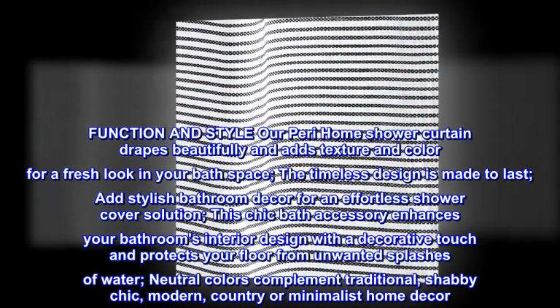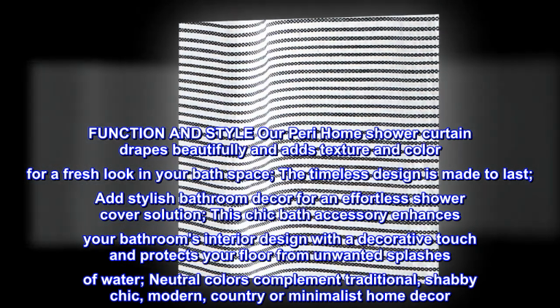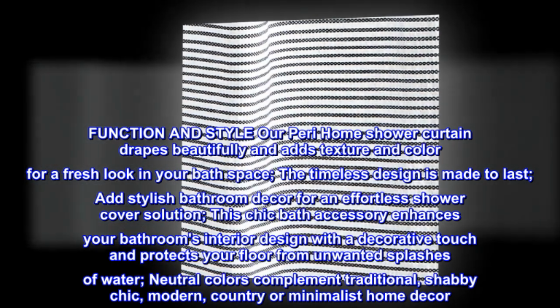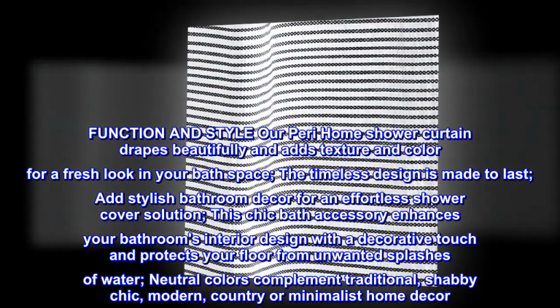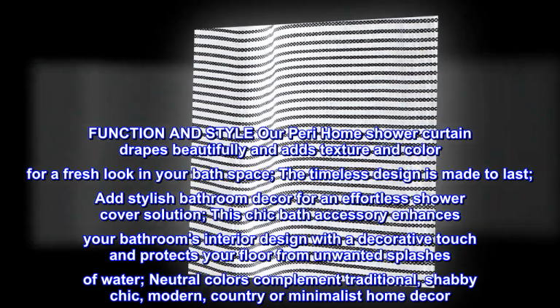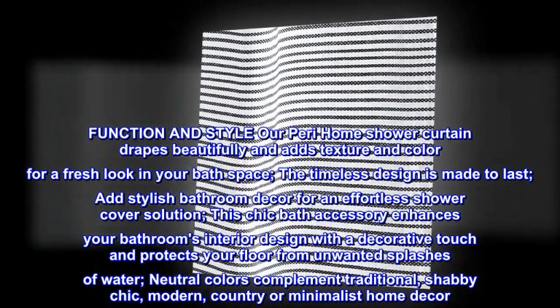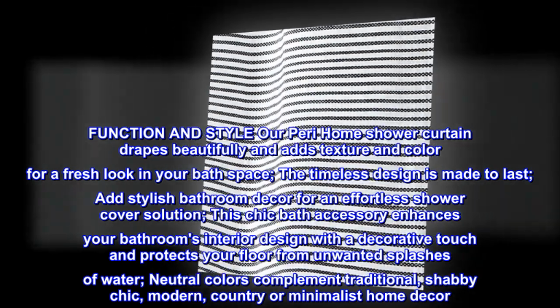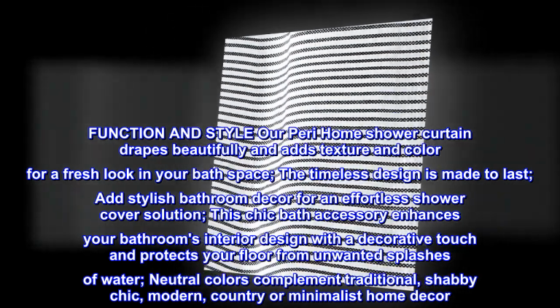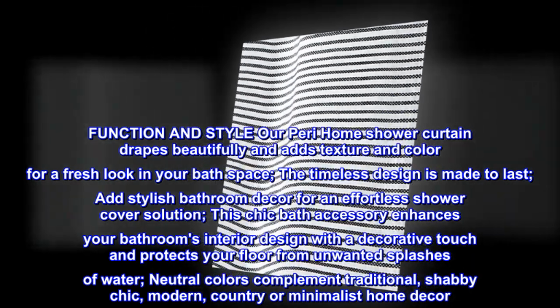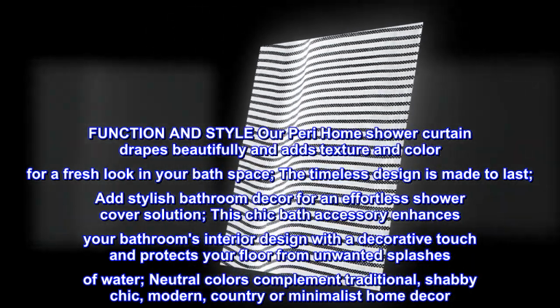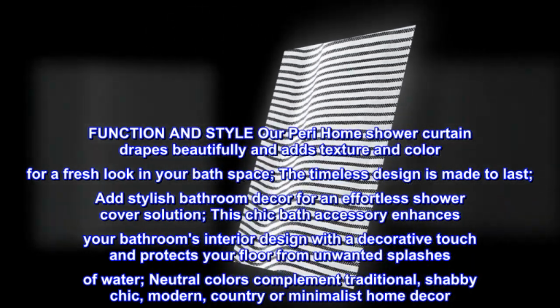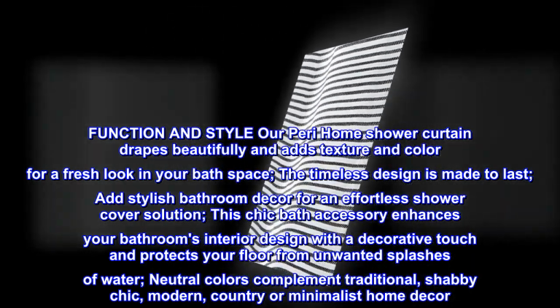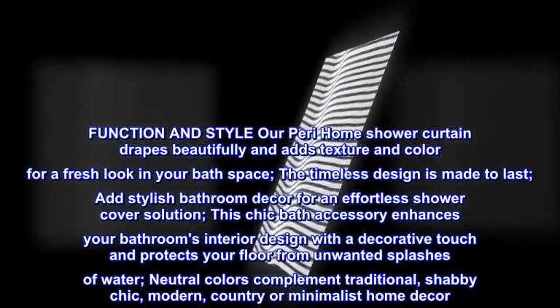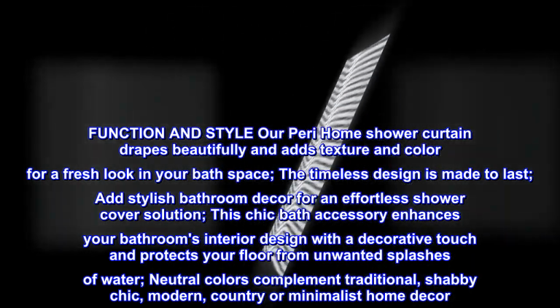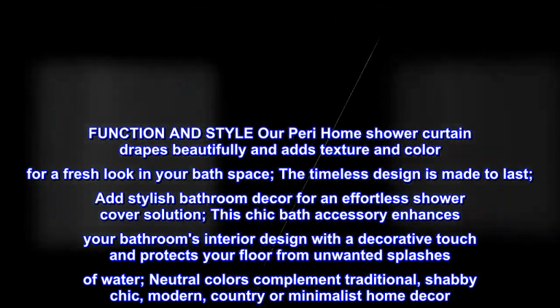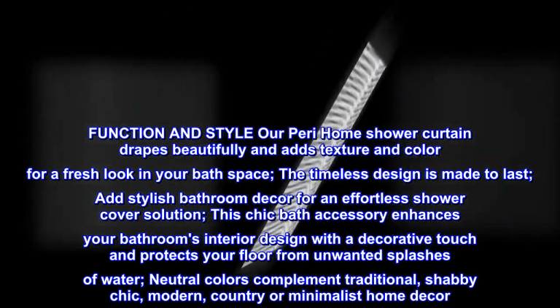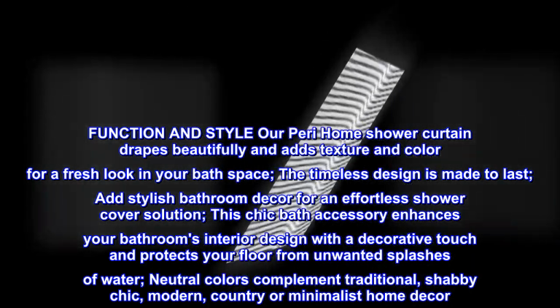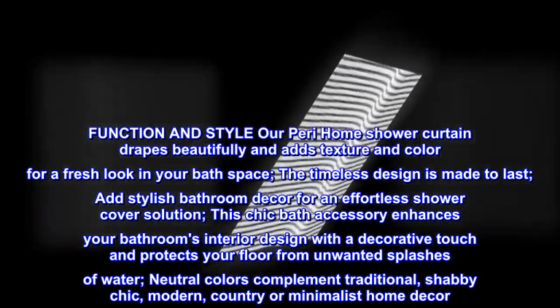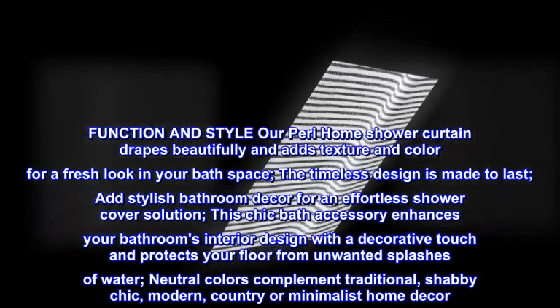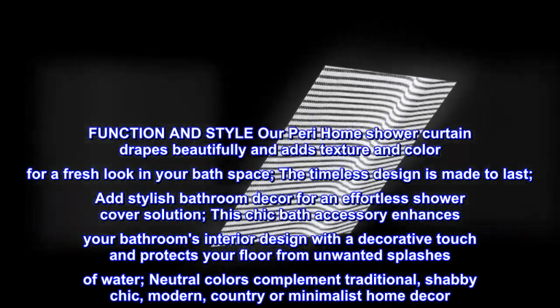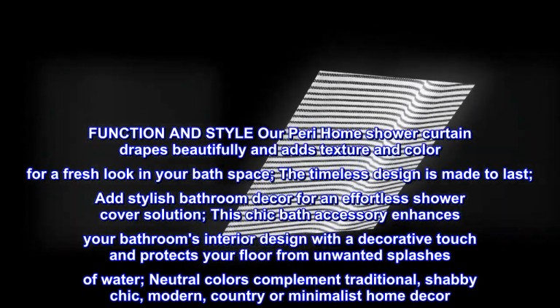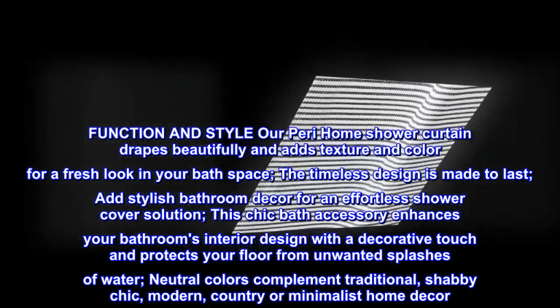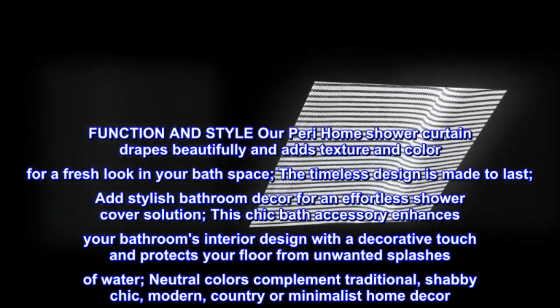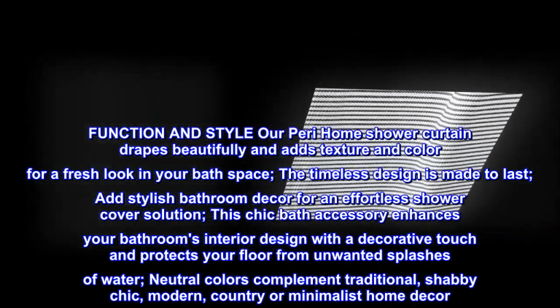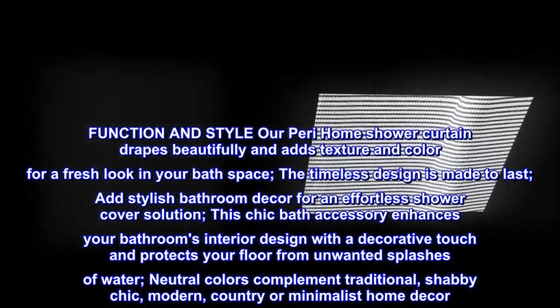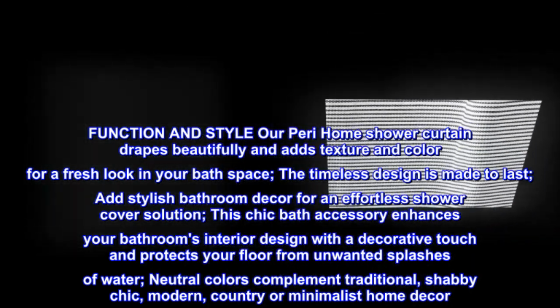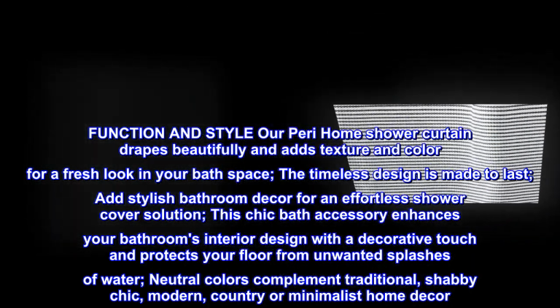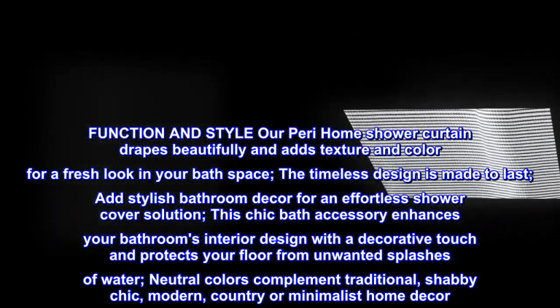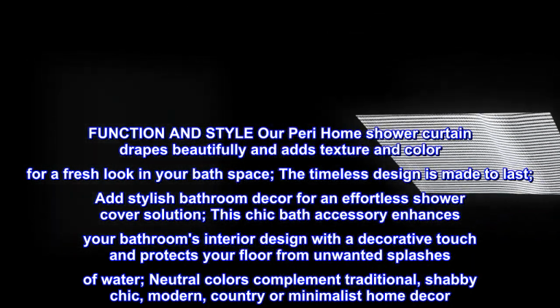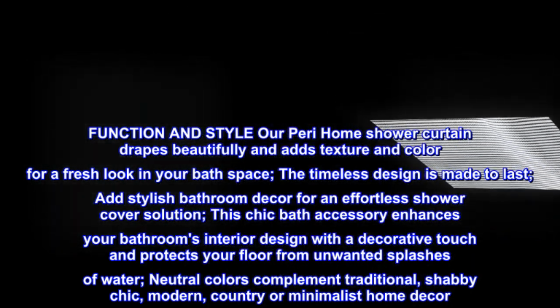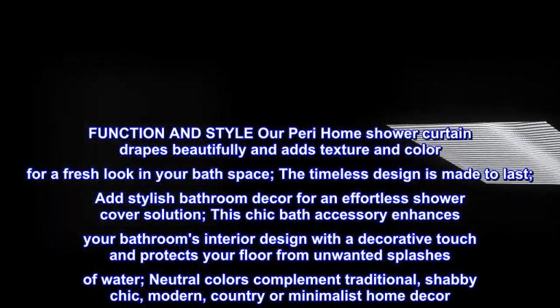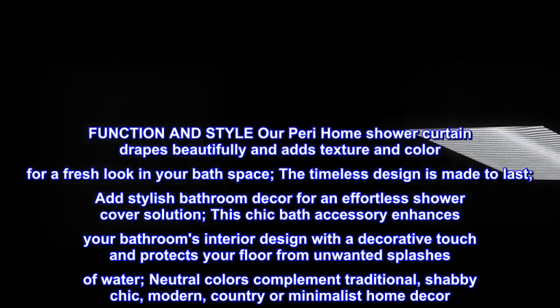Neutral colors complement traditional, shabby chic, modern, country, or minimalist home decor.